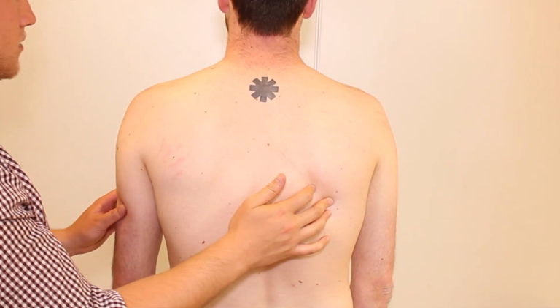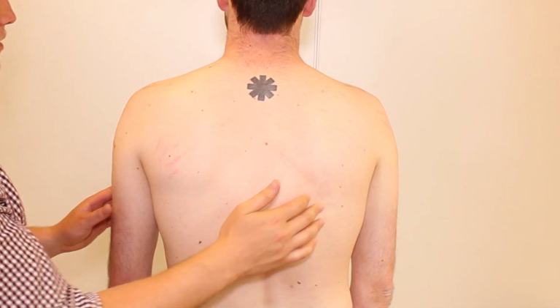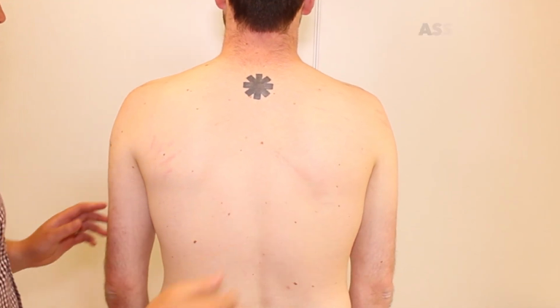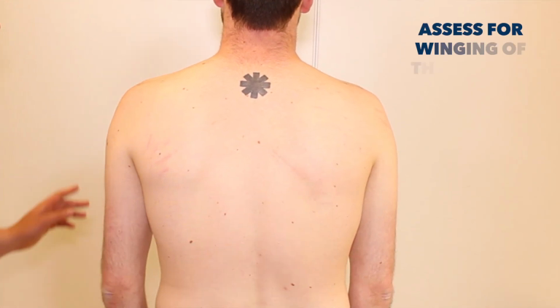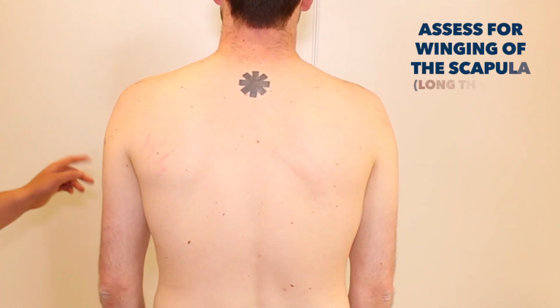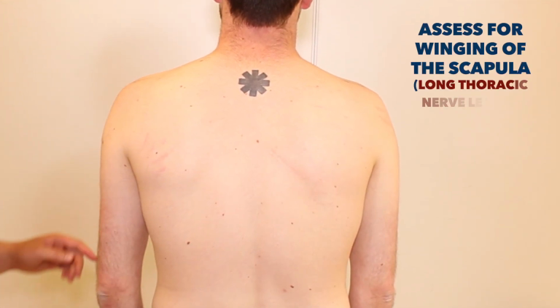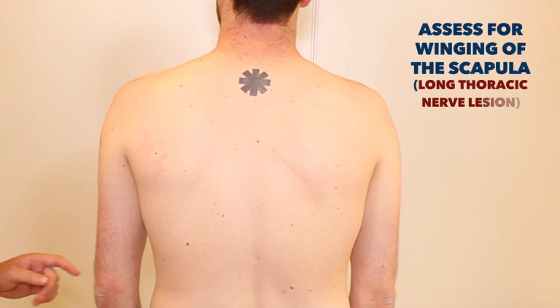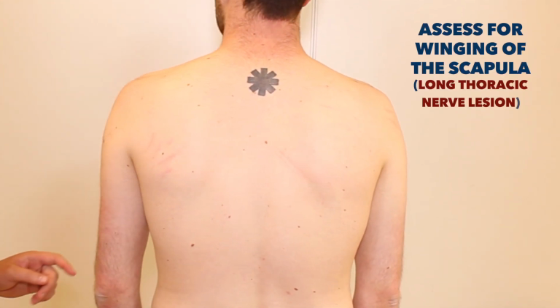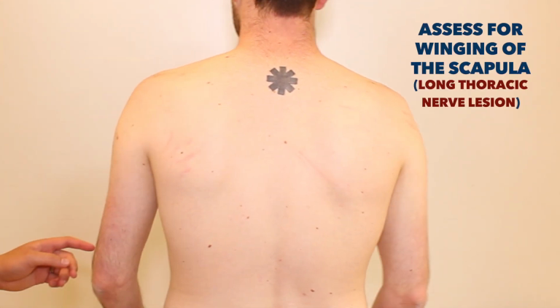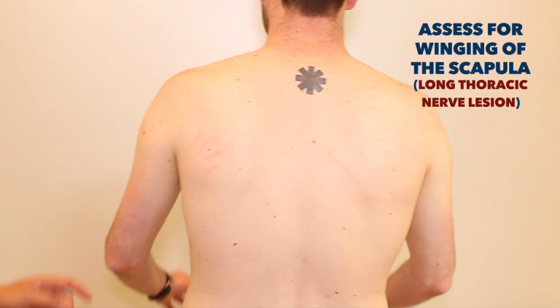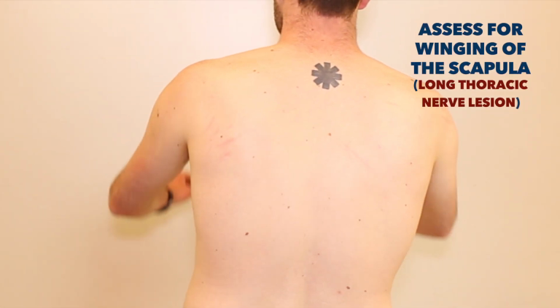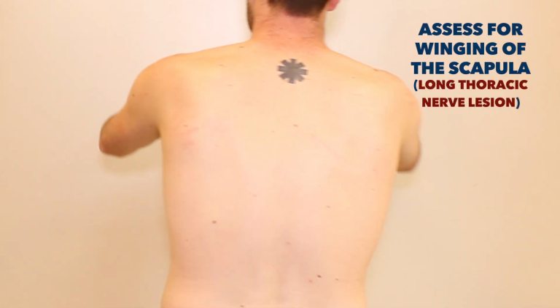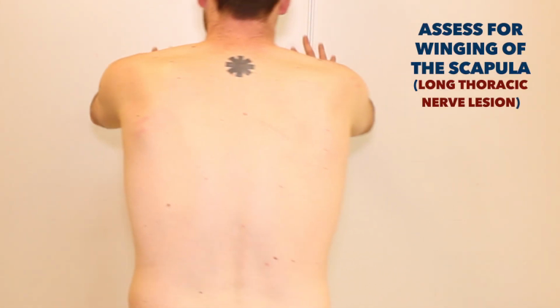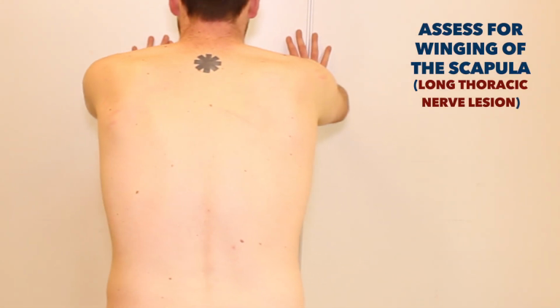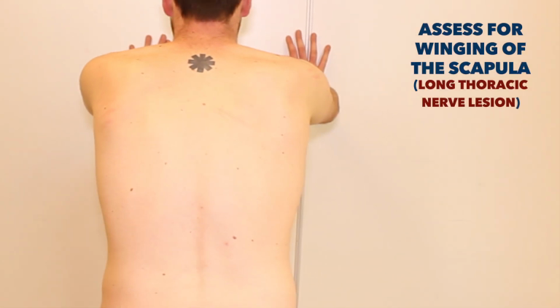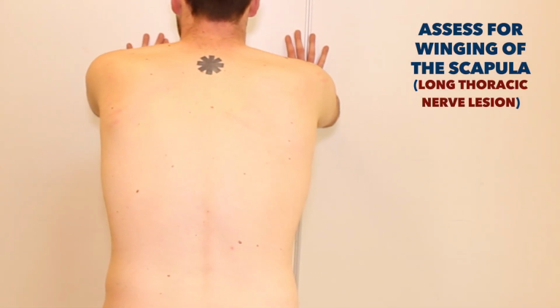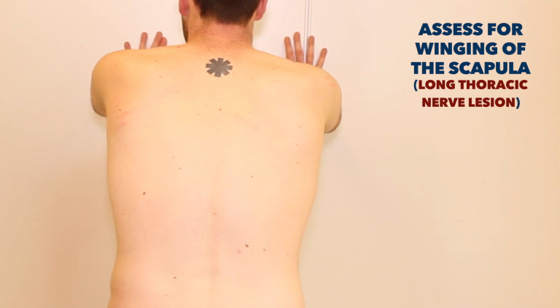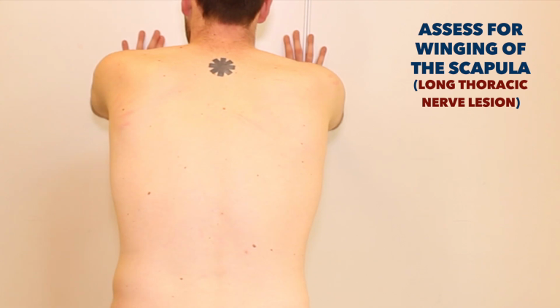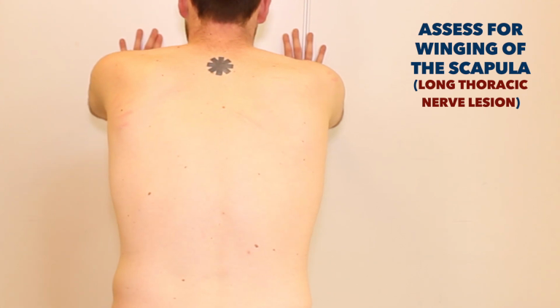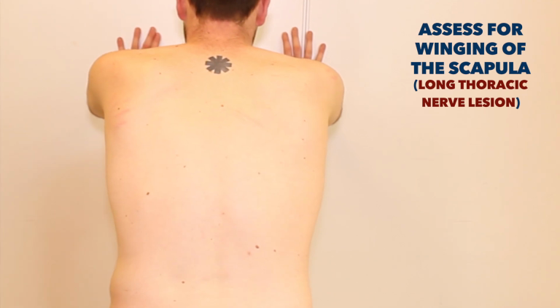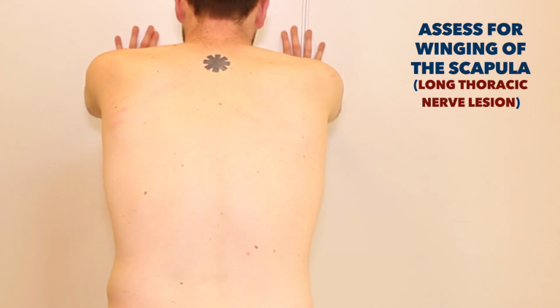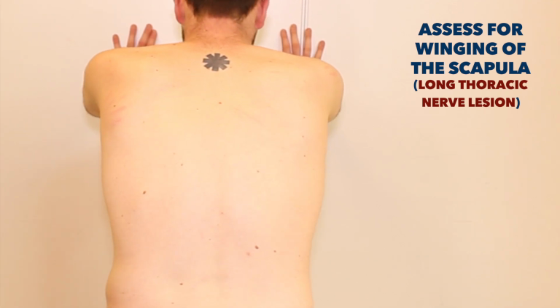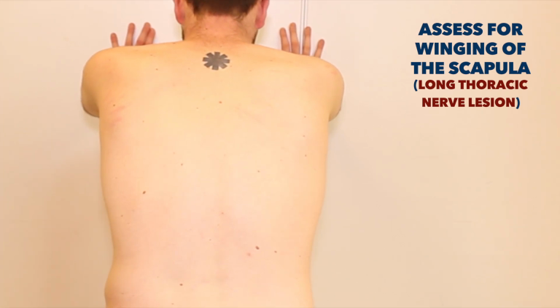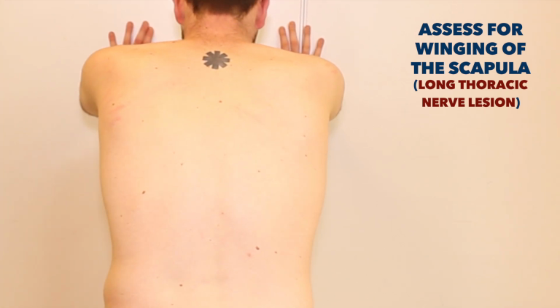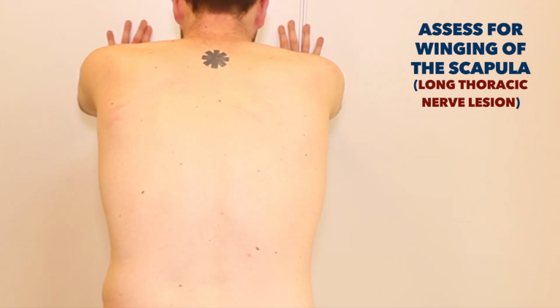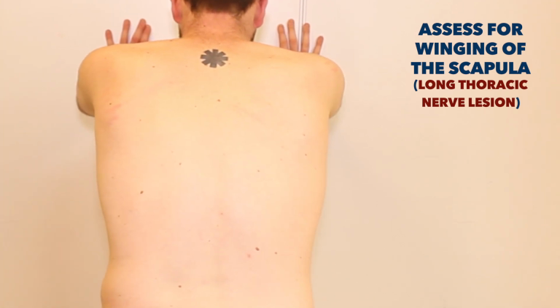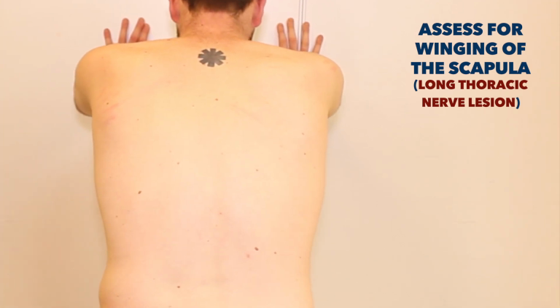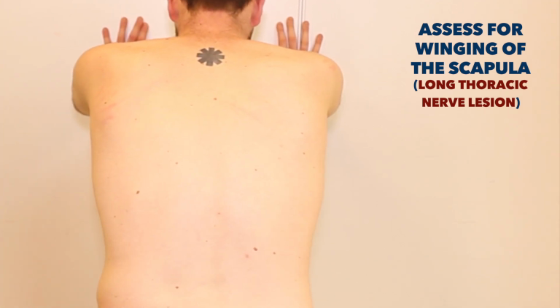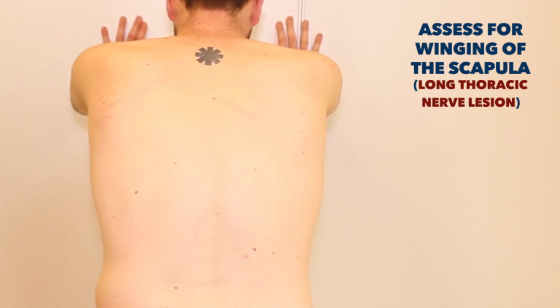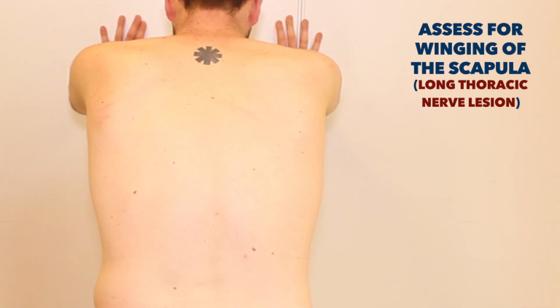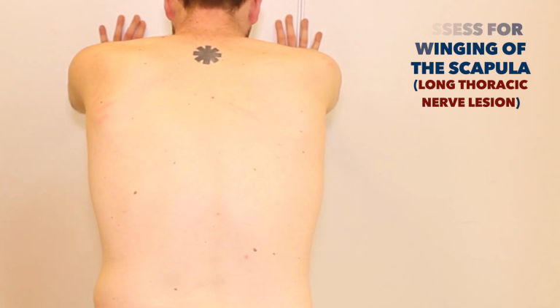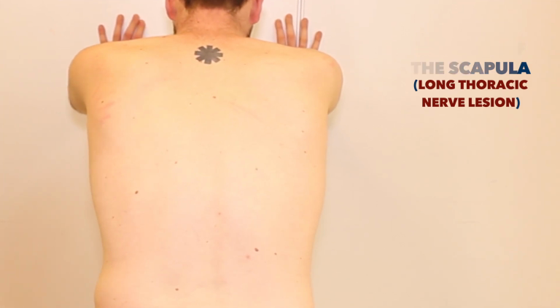Can you just press against the wall with both hands for me. That's fine, thank you.